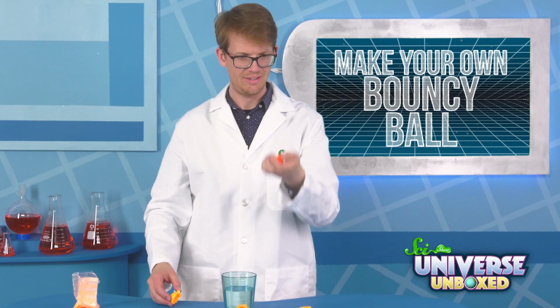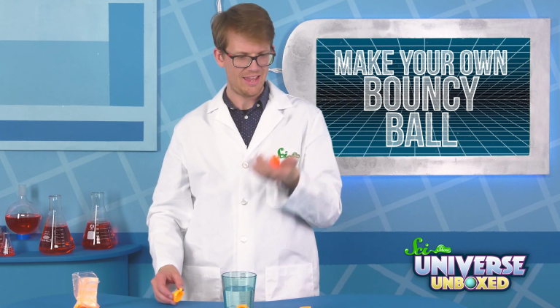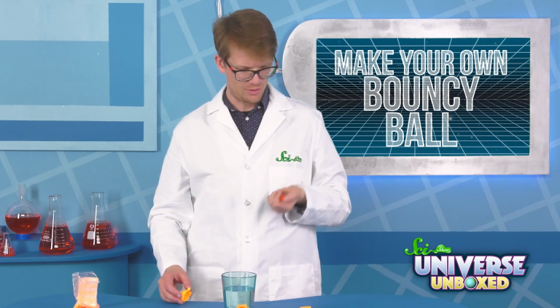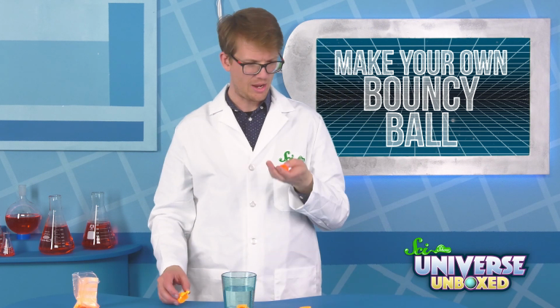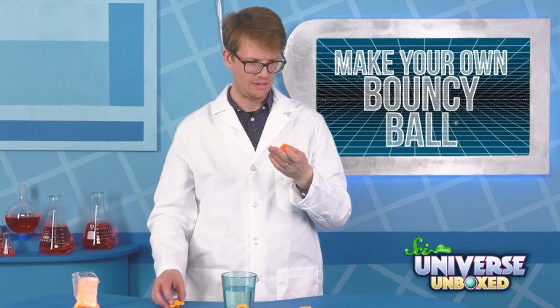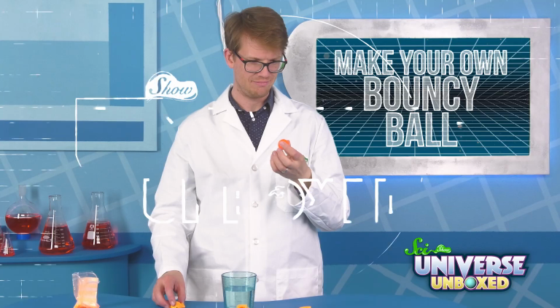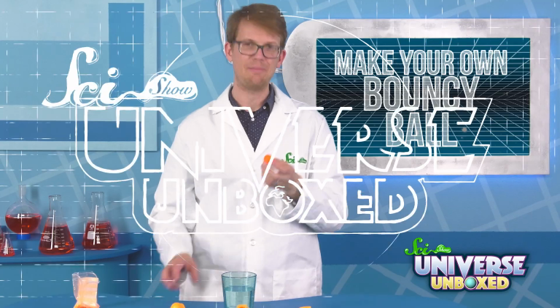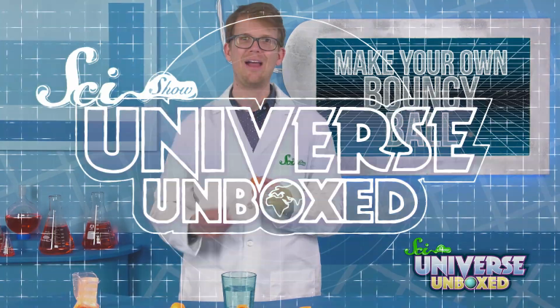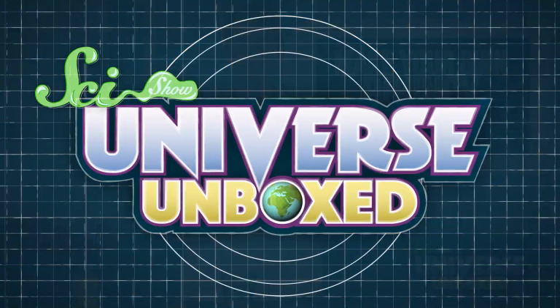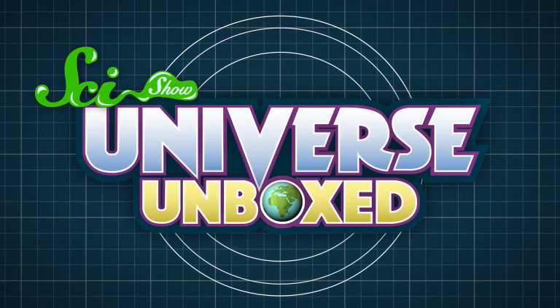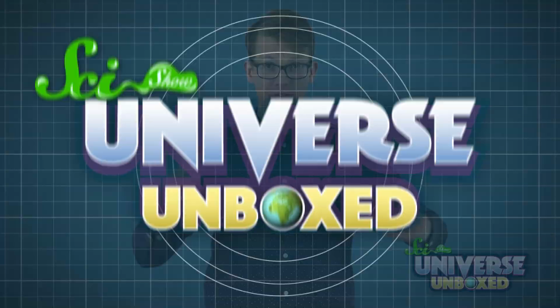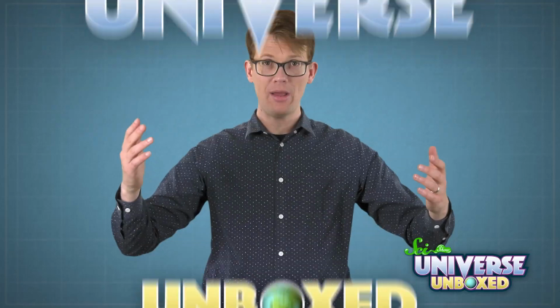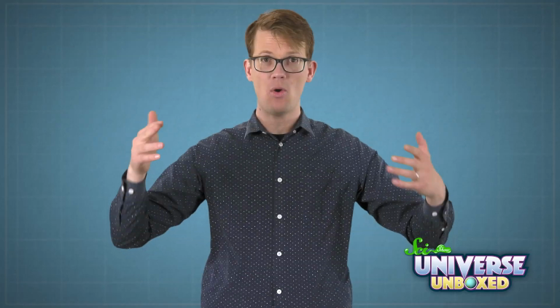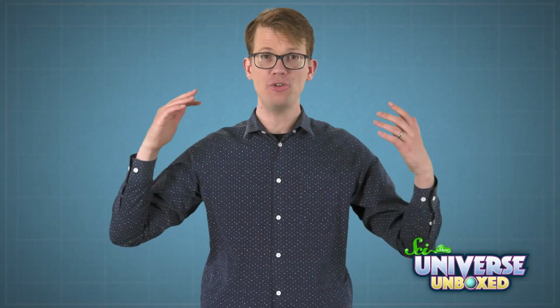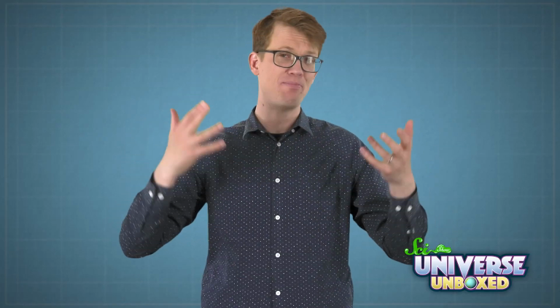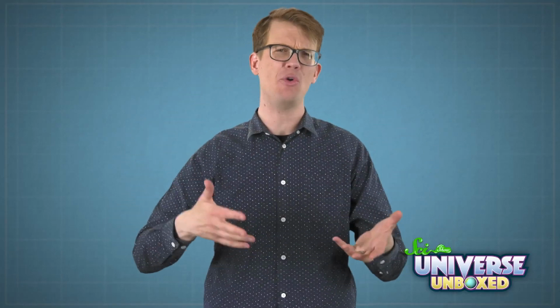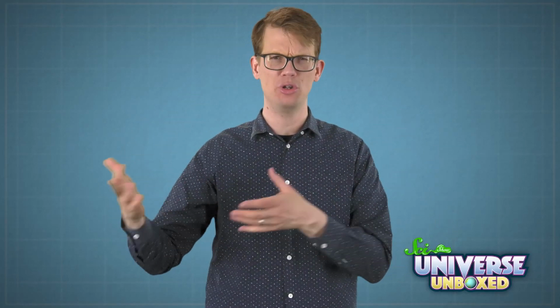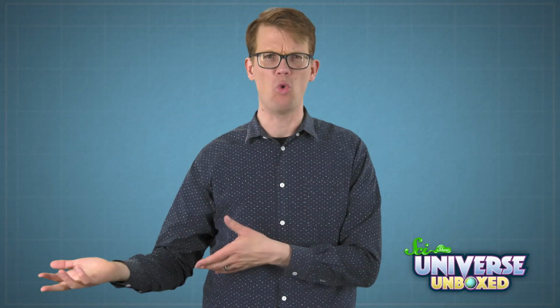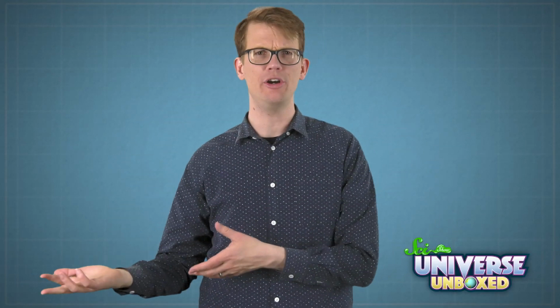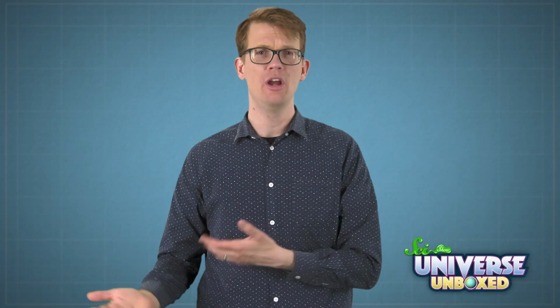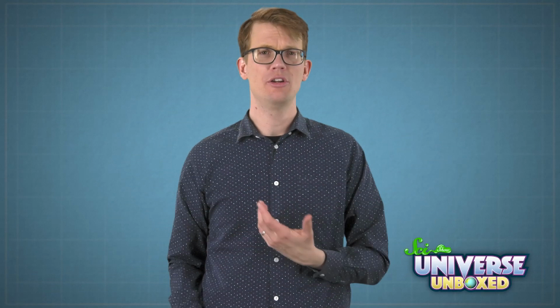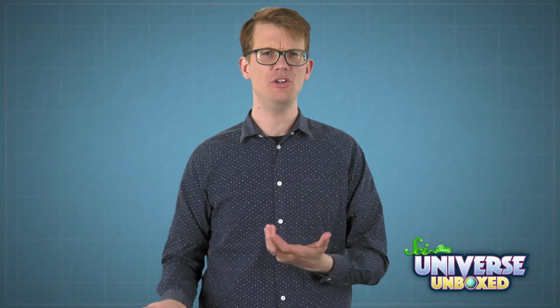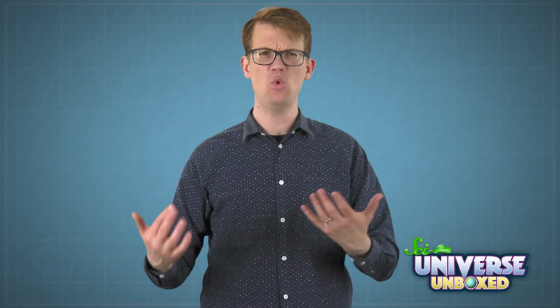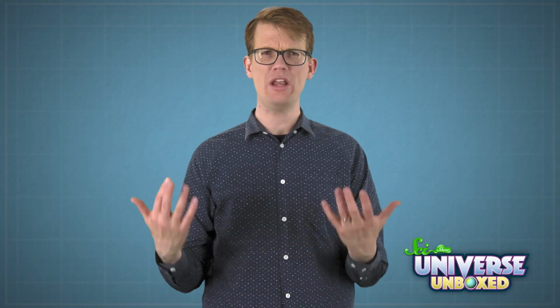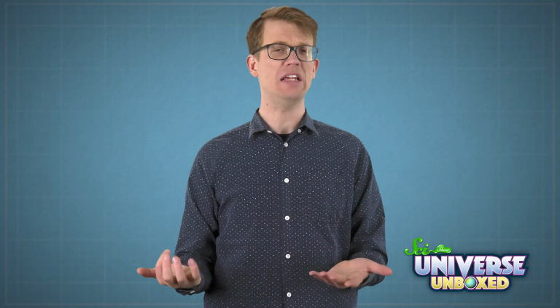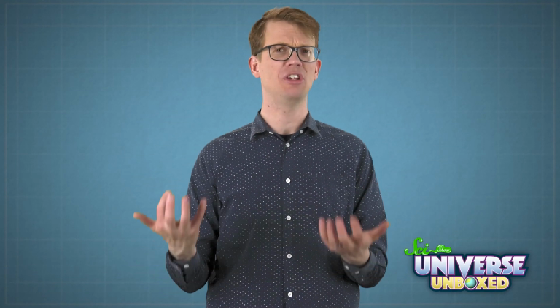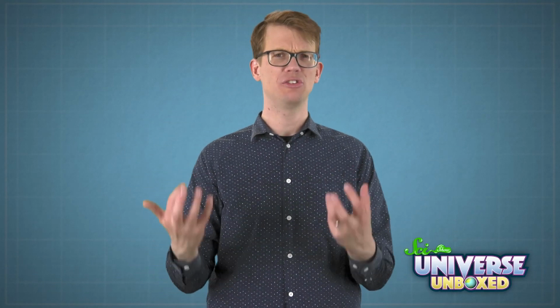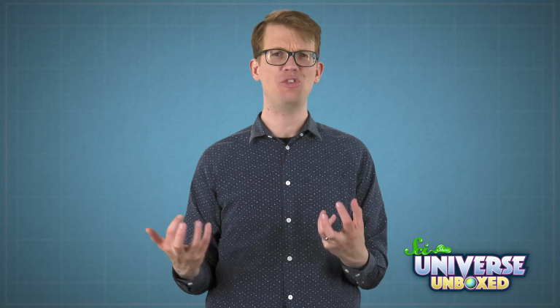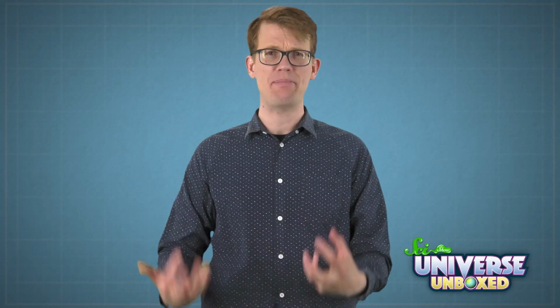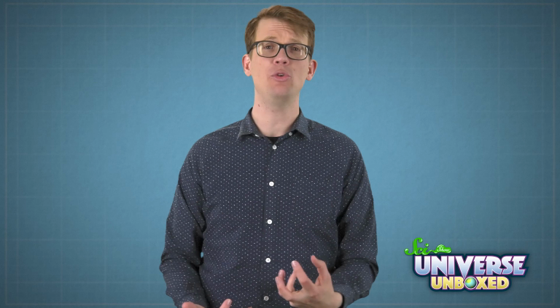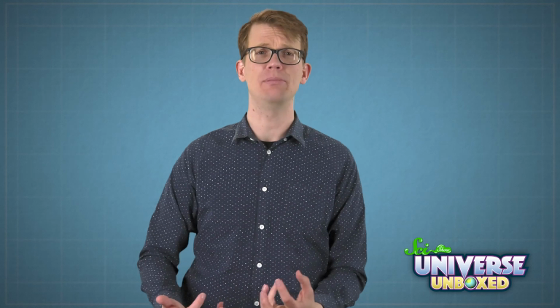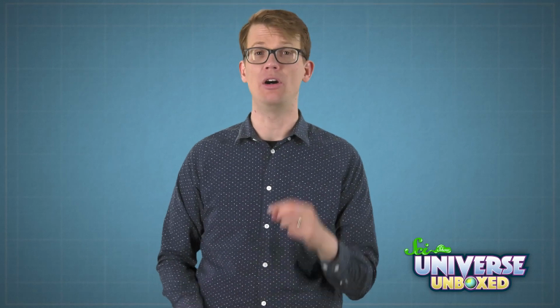Hey, alright. It bounced. Somehow, a bunch of powder and water turned into a nice, squishy bouncy ball.